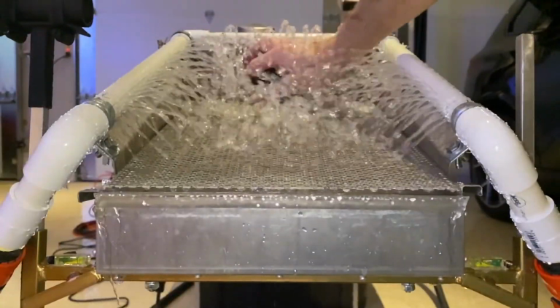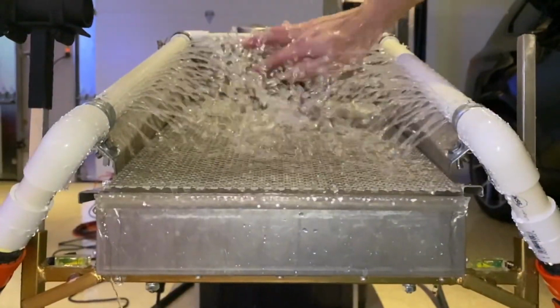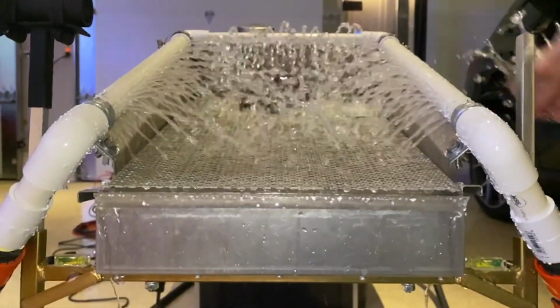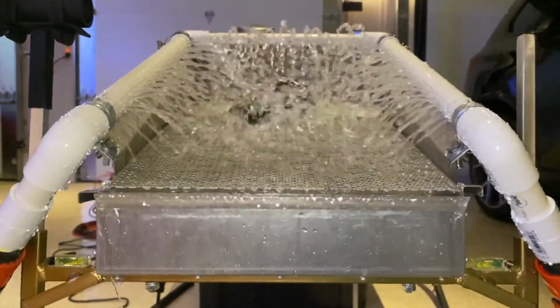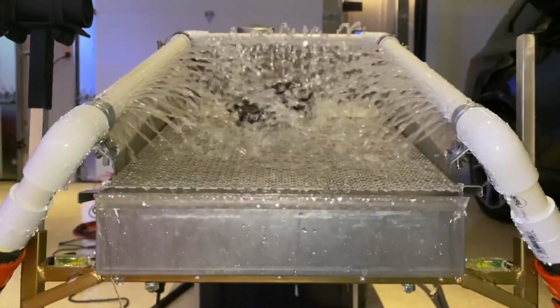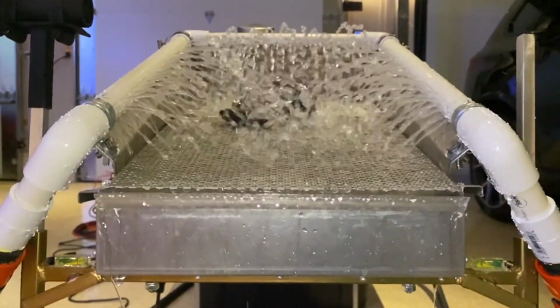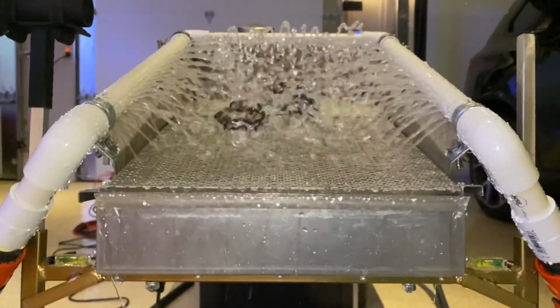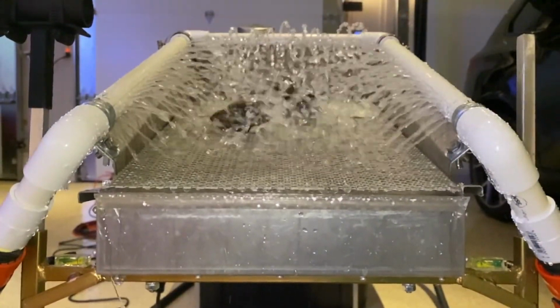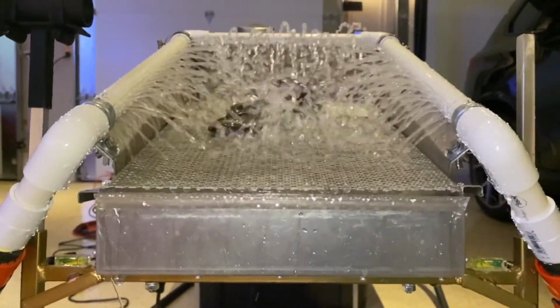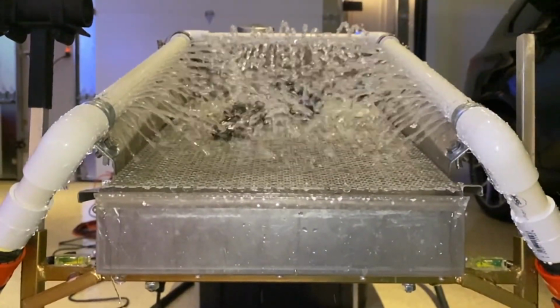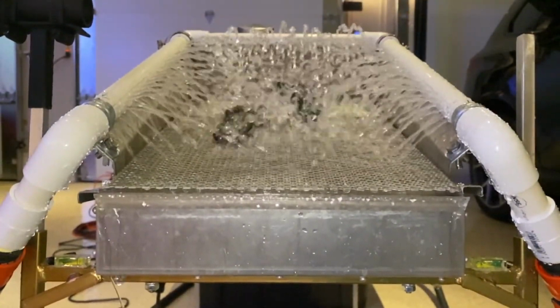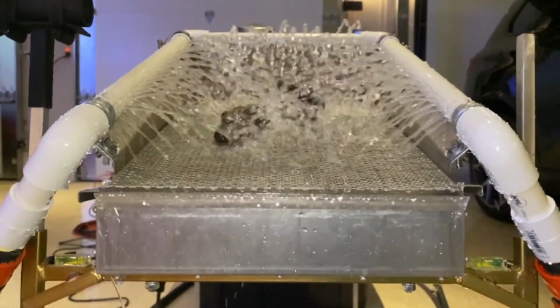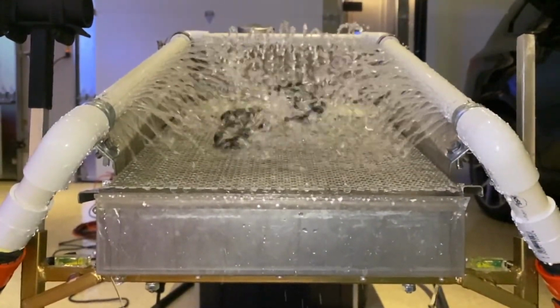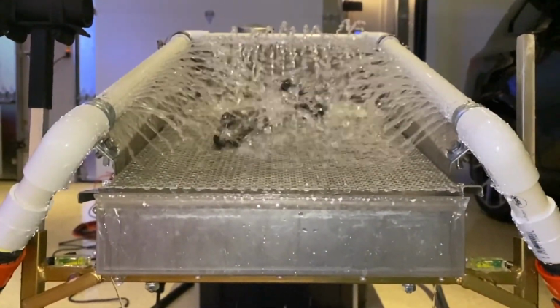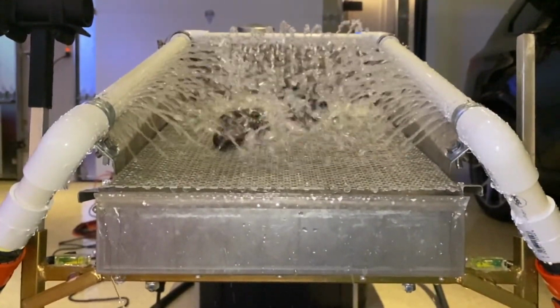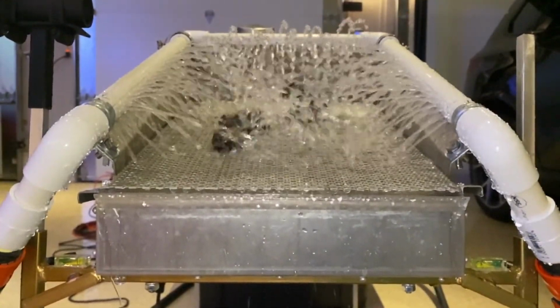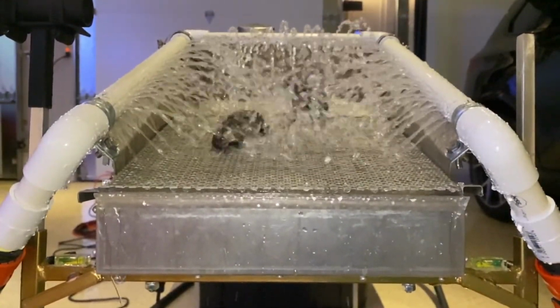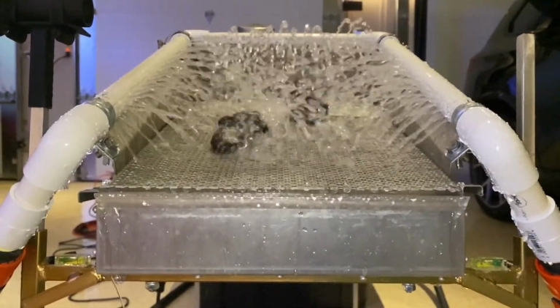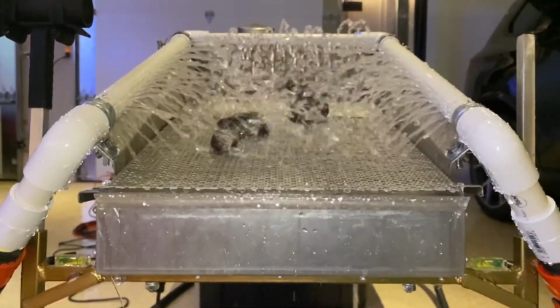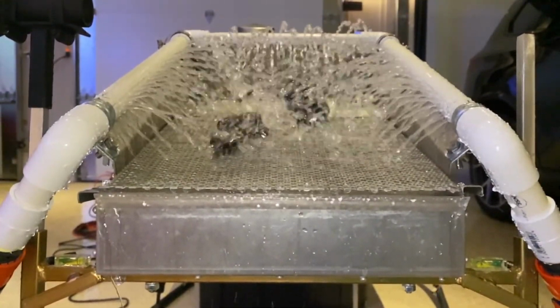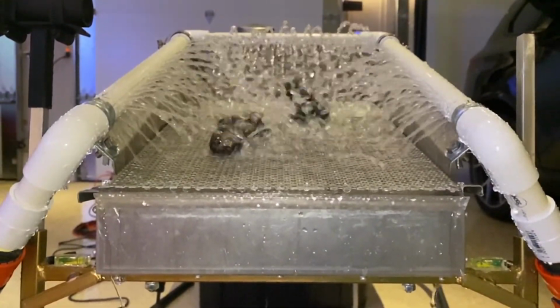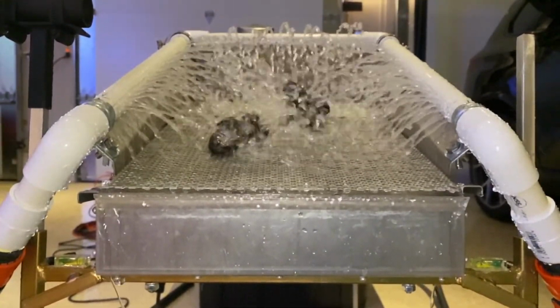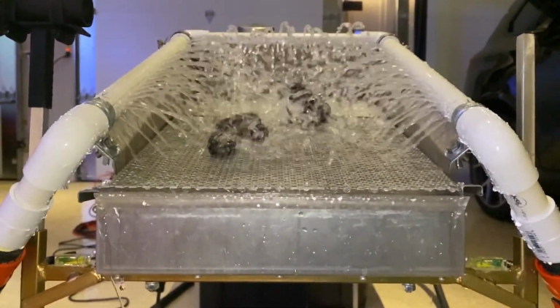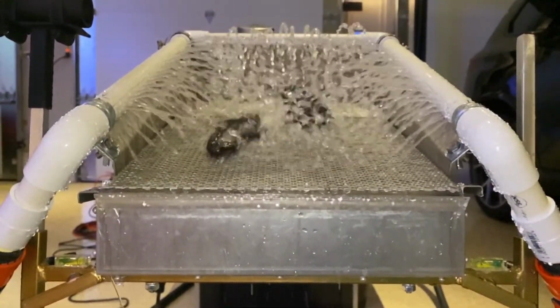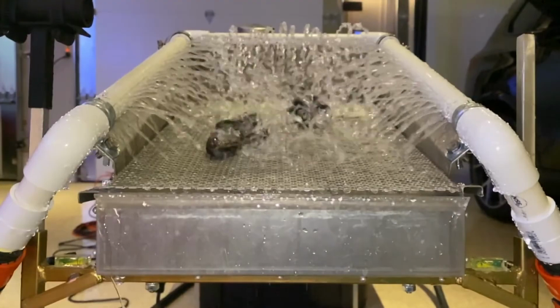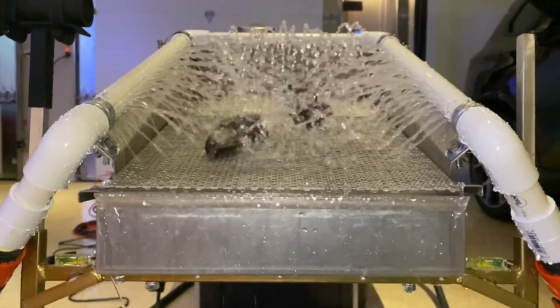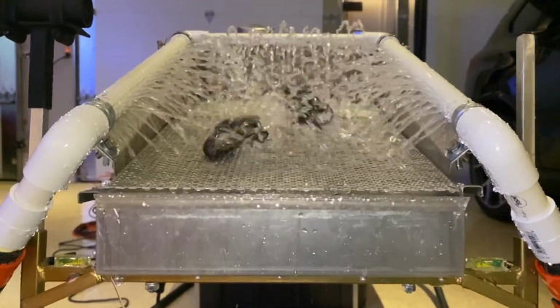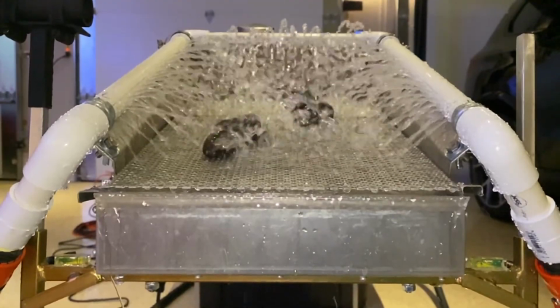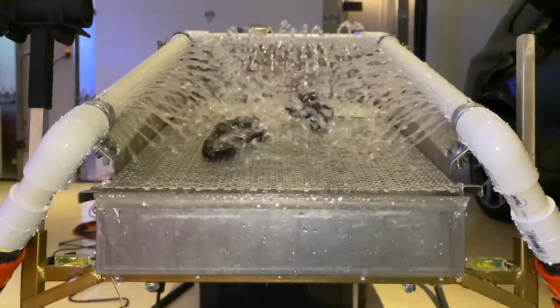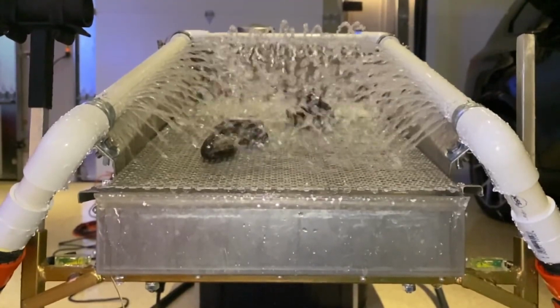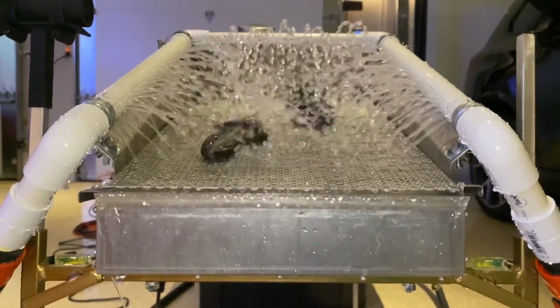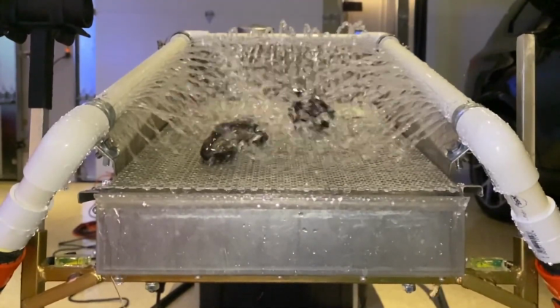In the next two videos I will show you in slow motion how the rocks move through the hopper.